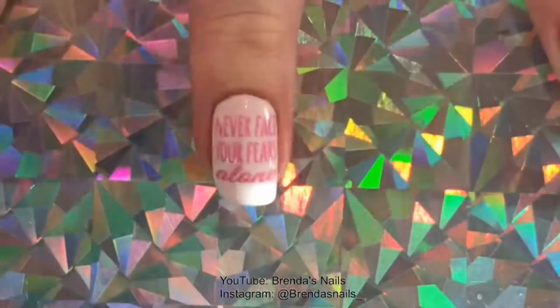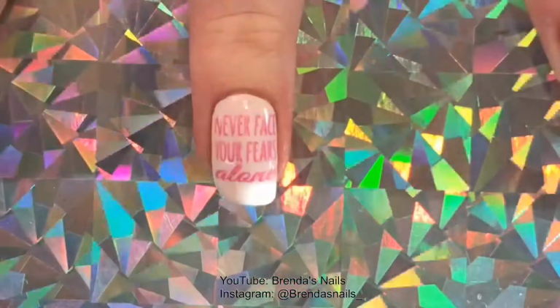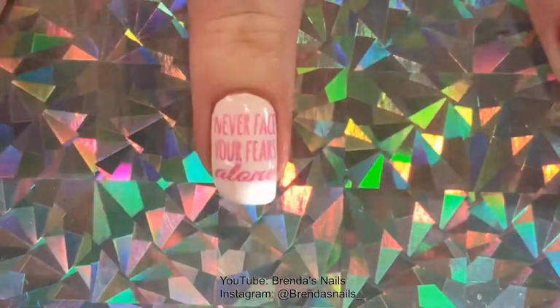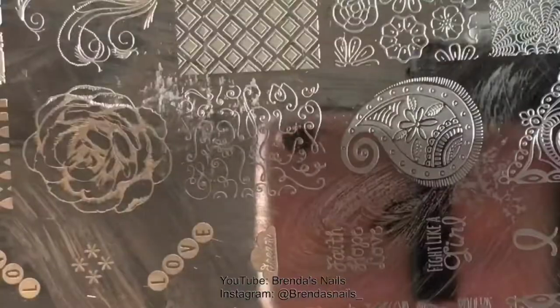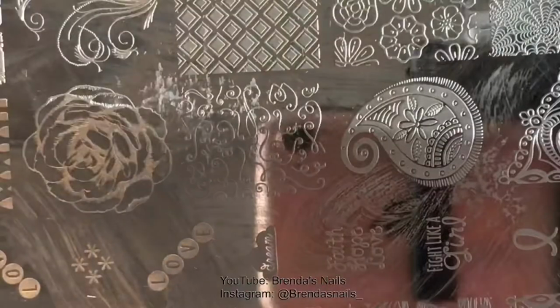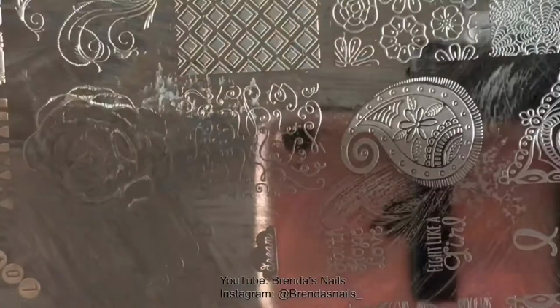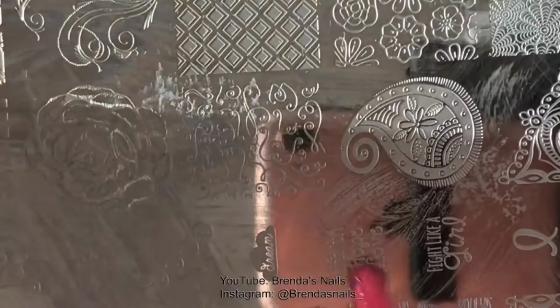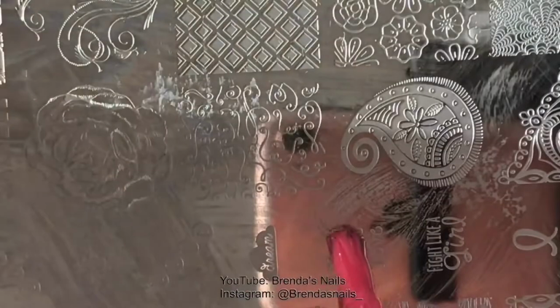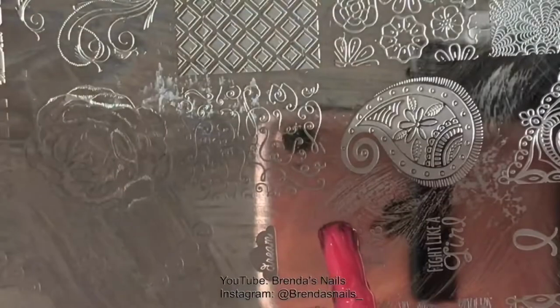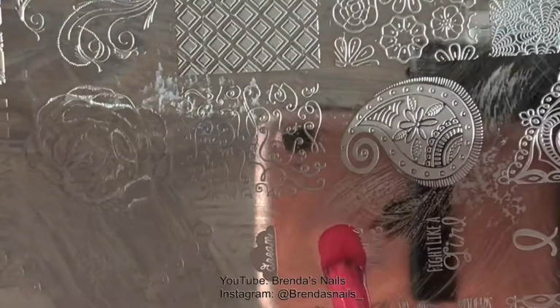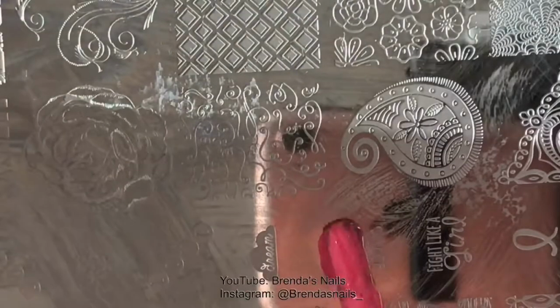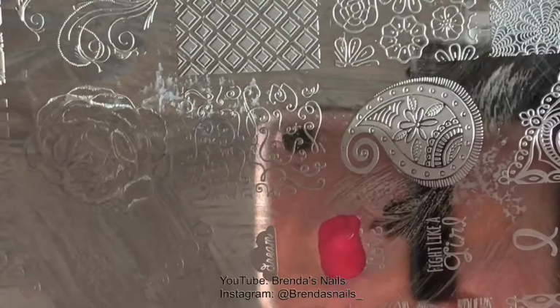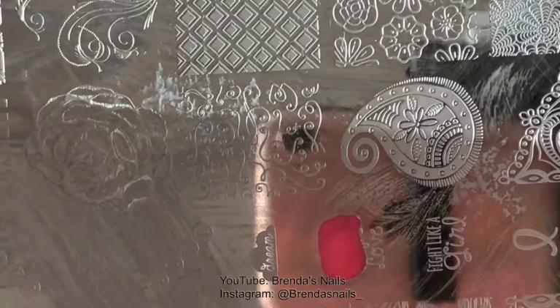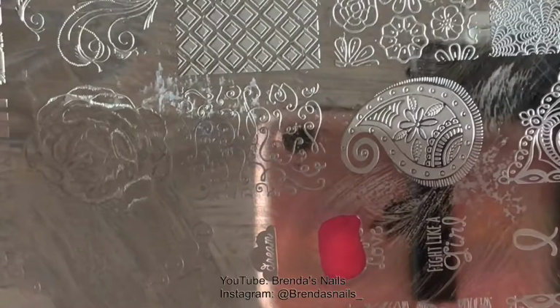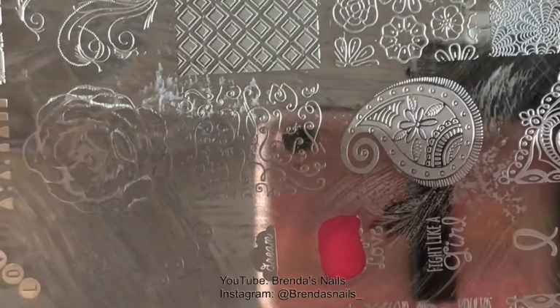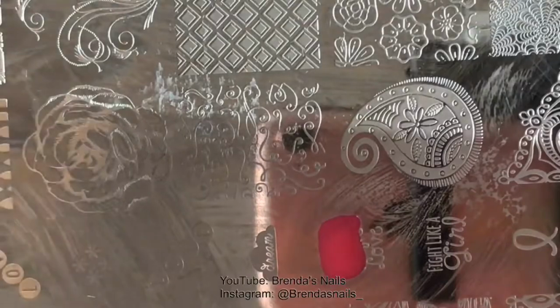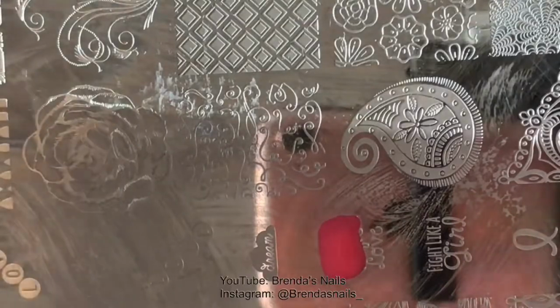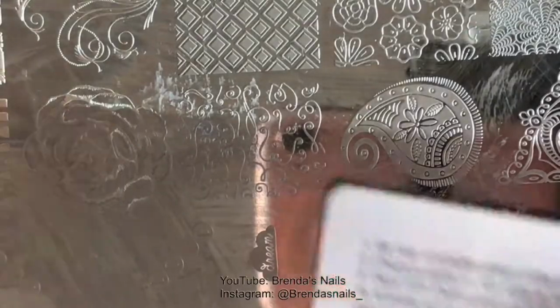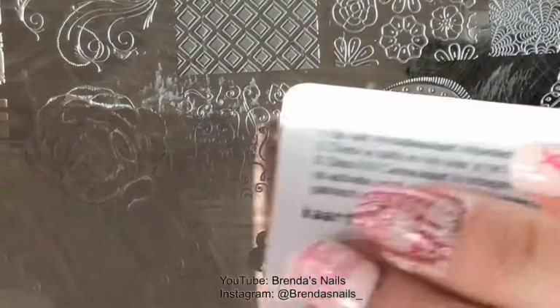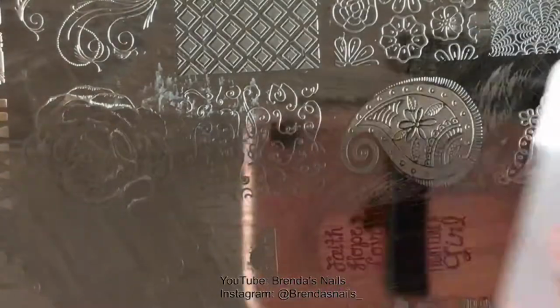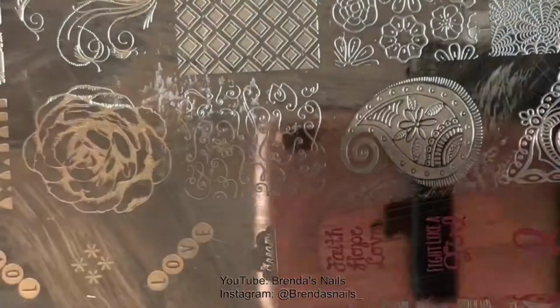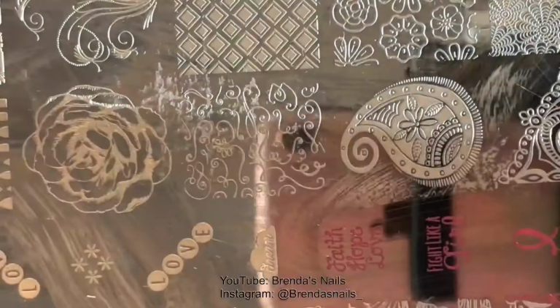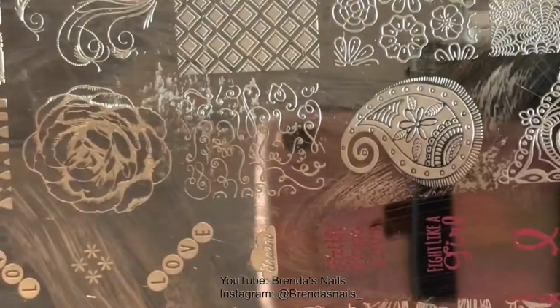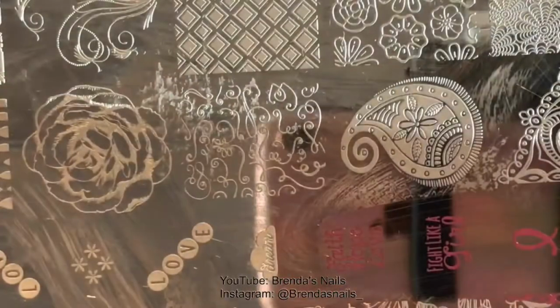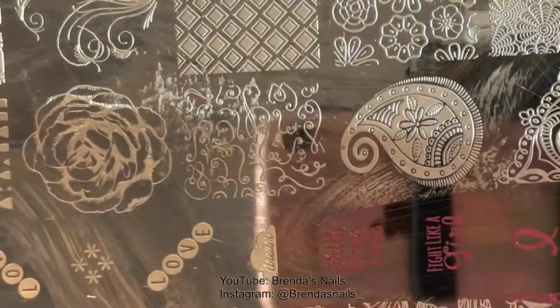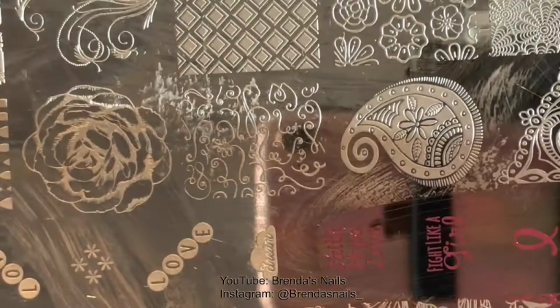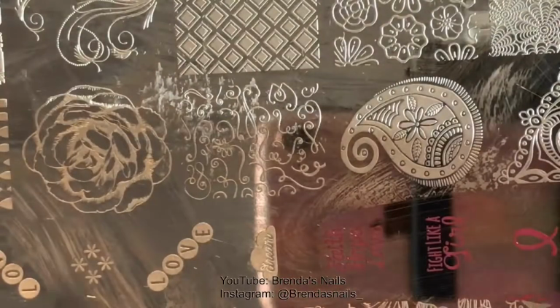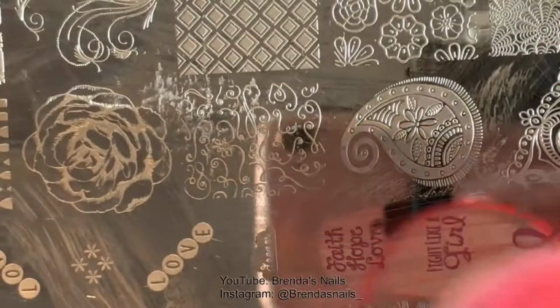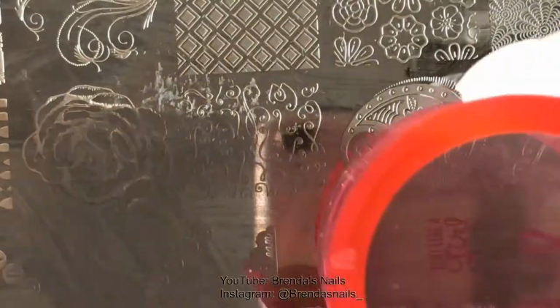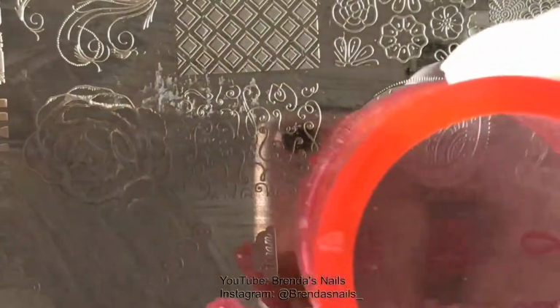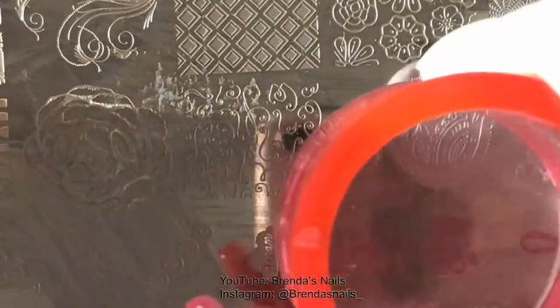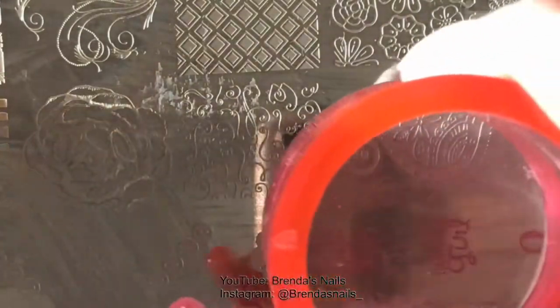On my pointer finger I placed another text. It says faith, hope, and love.